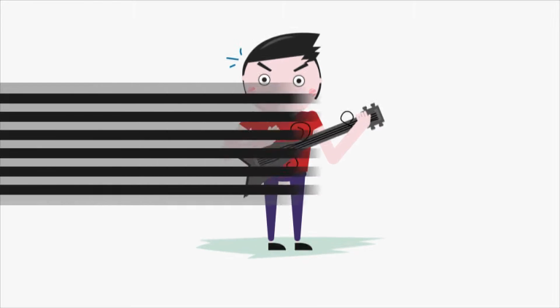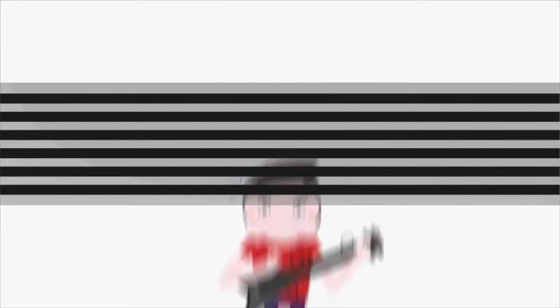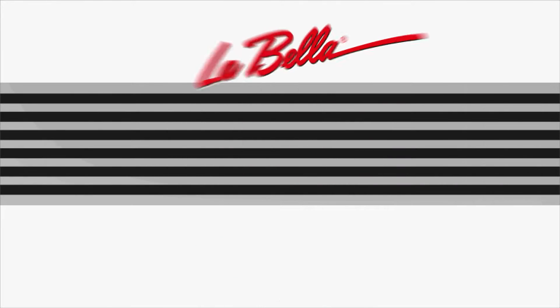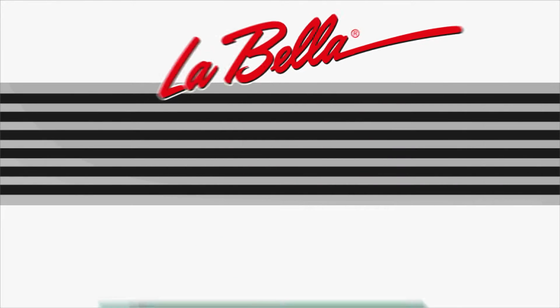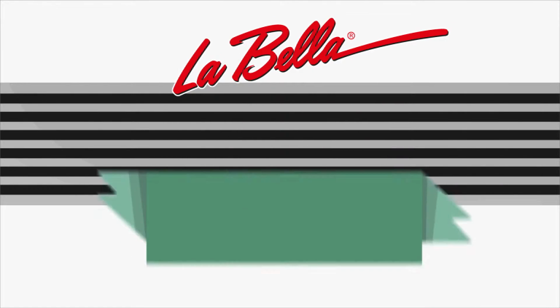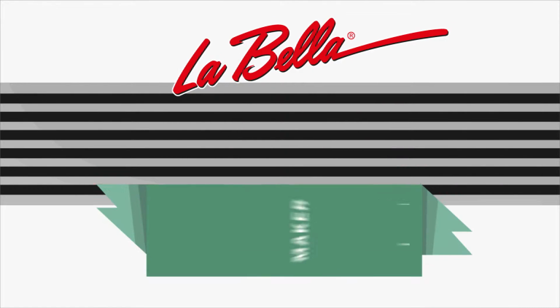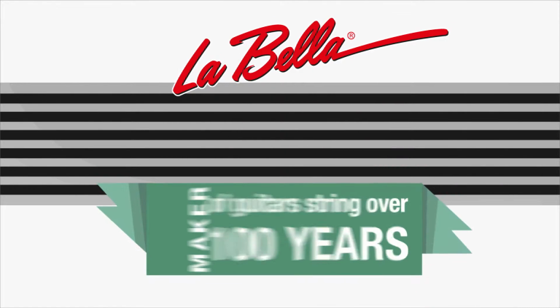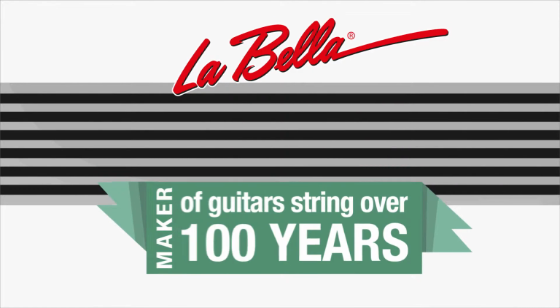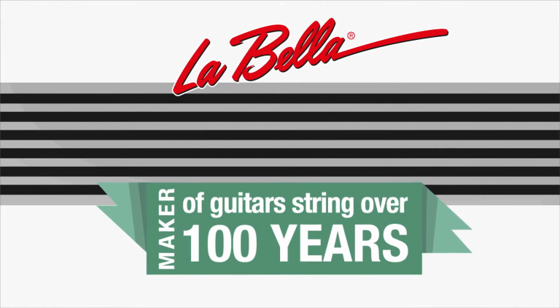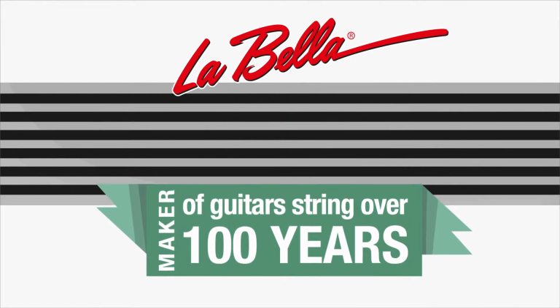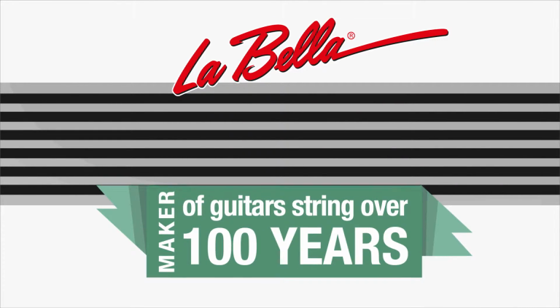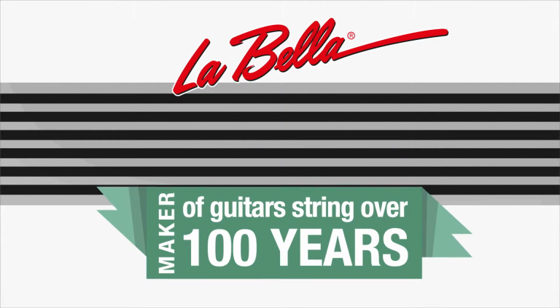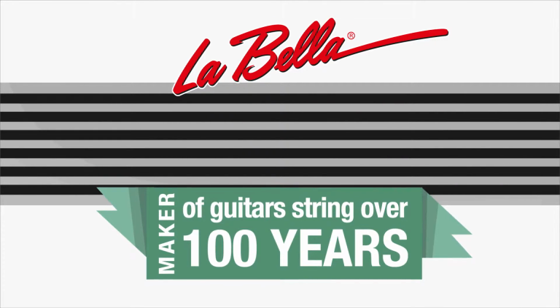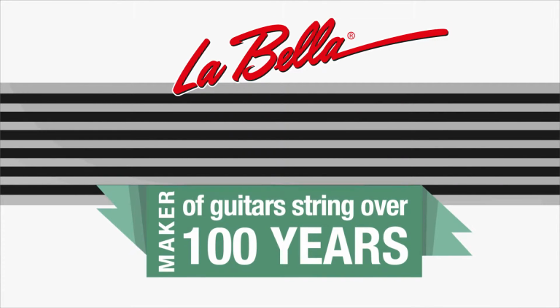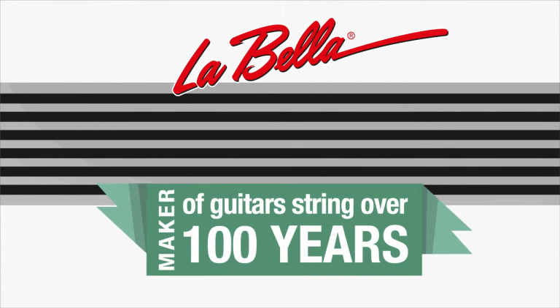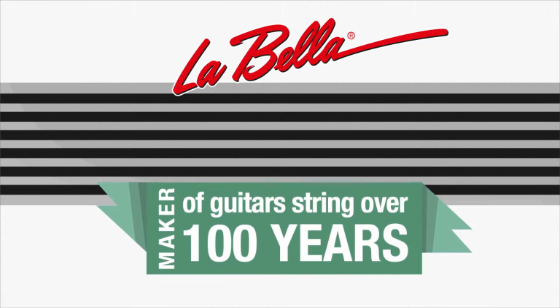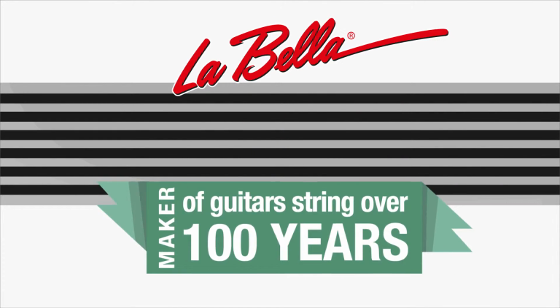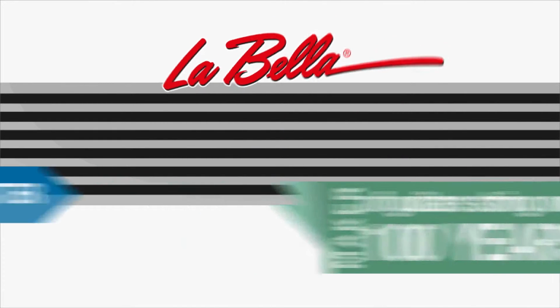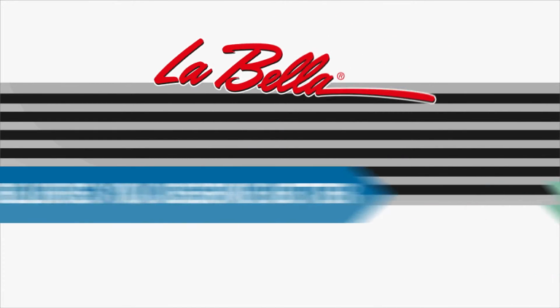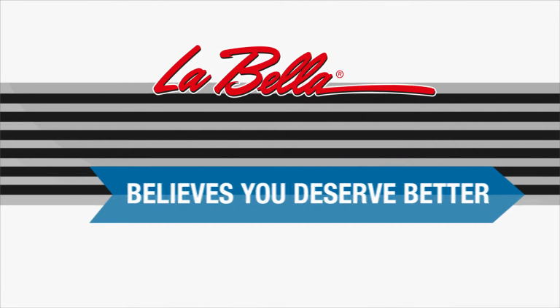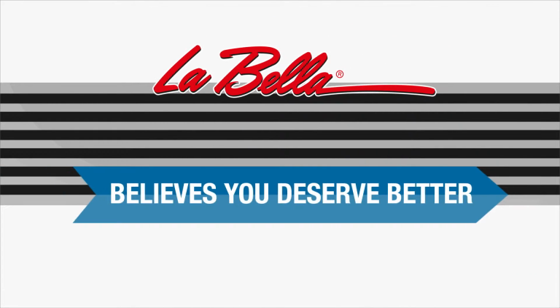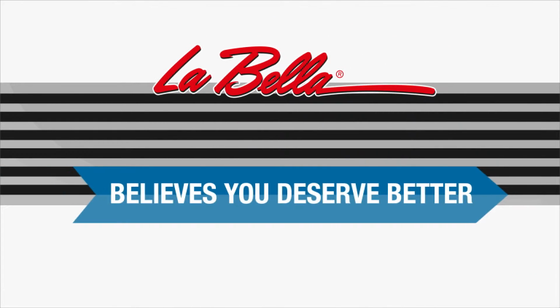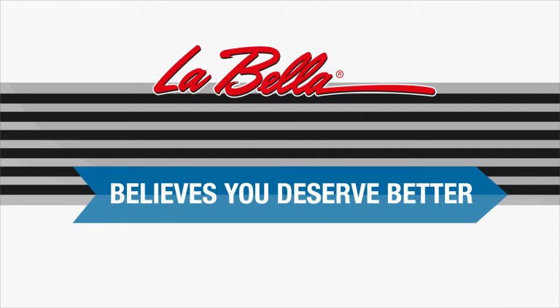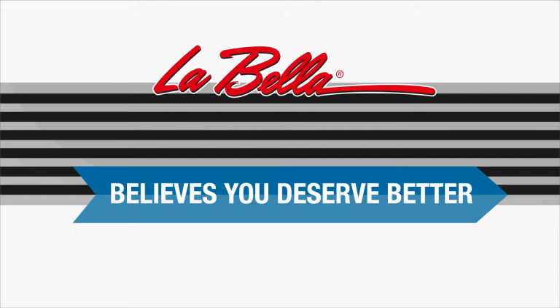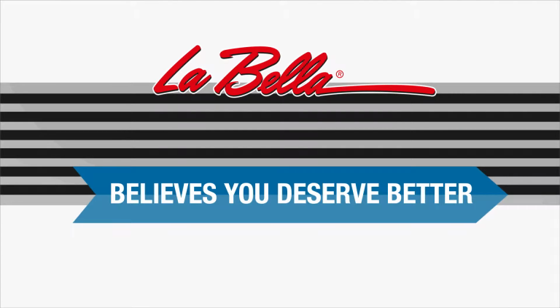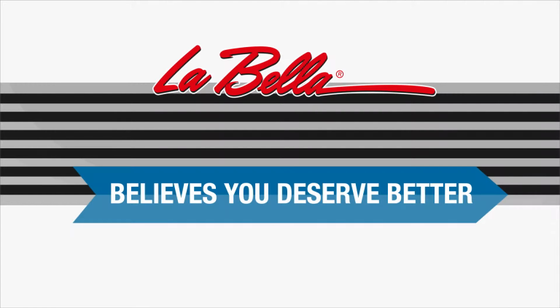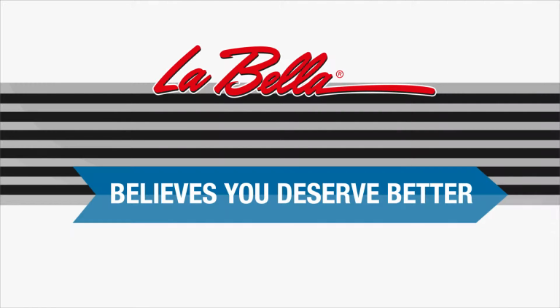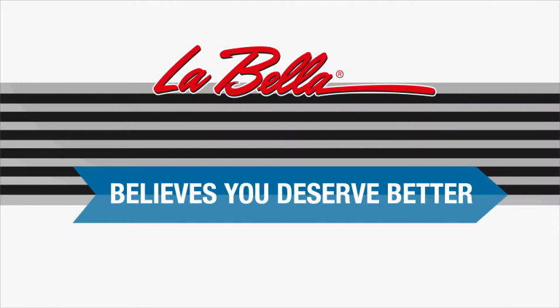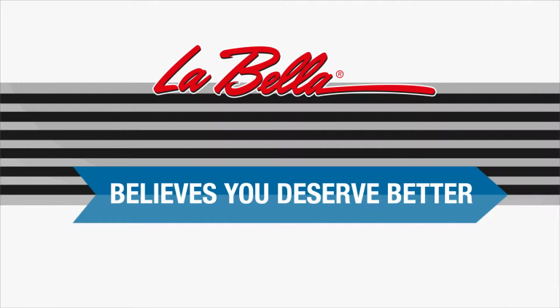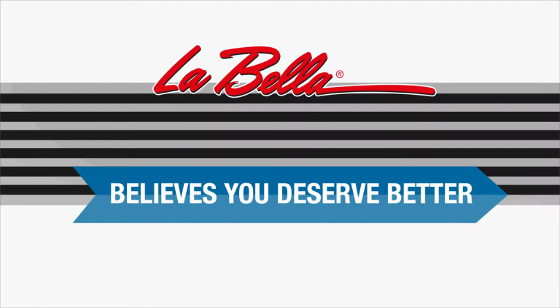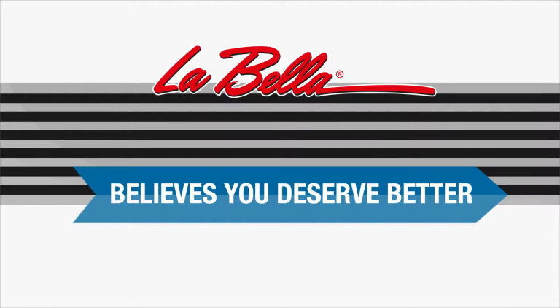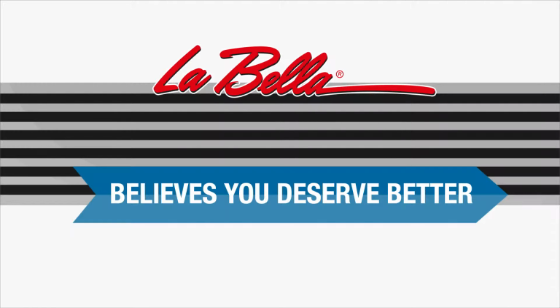Labella, maker of guitar strings for over 100 years, believes you deserve better.